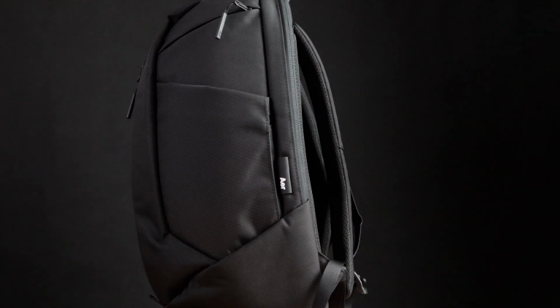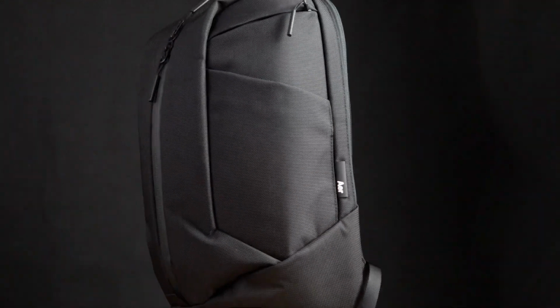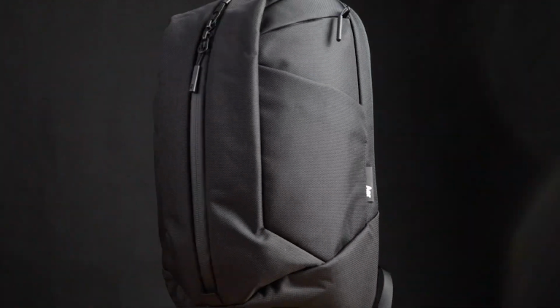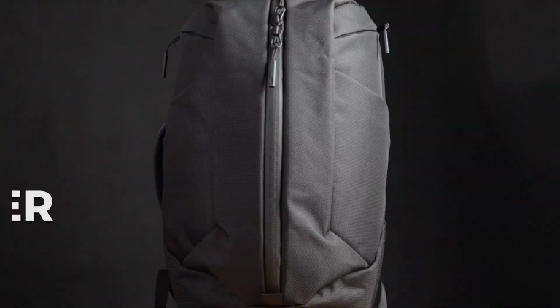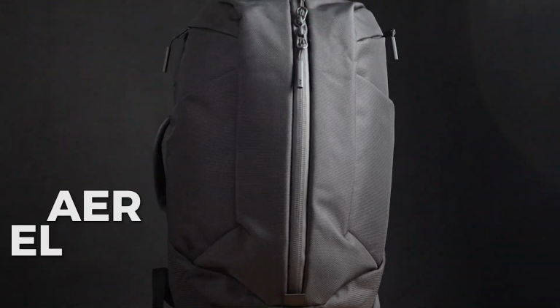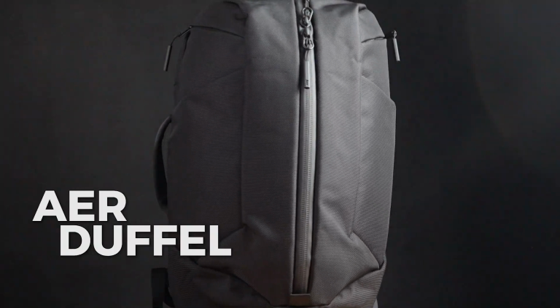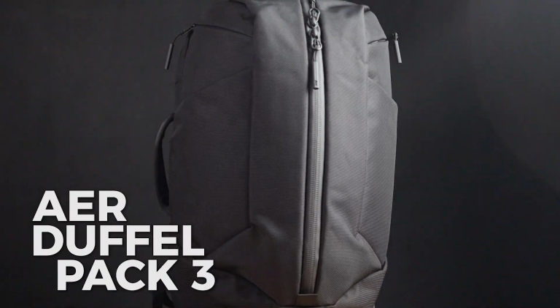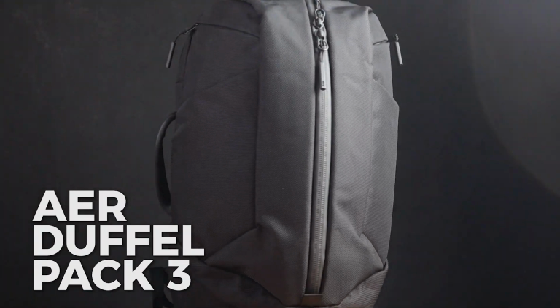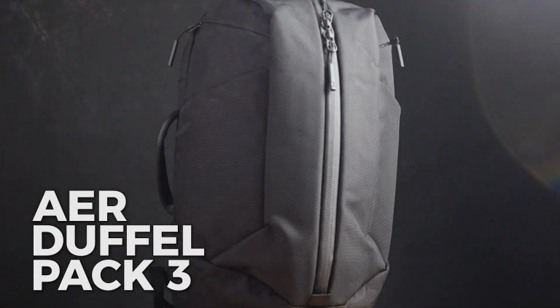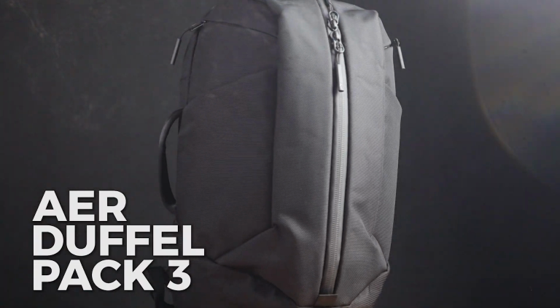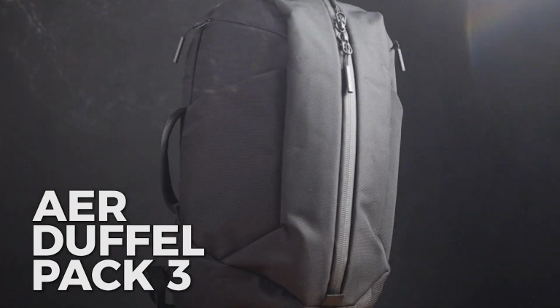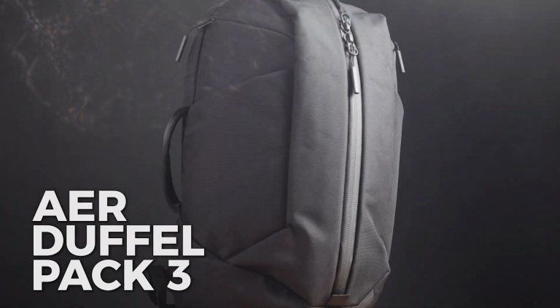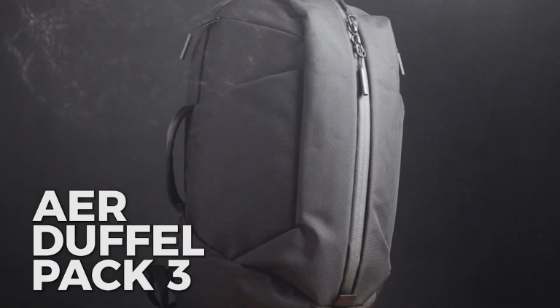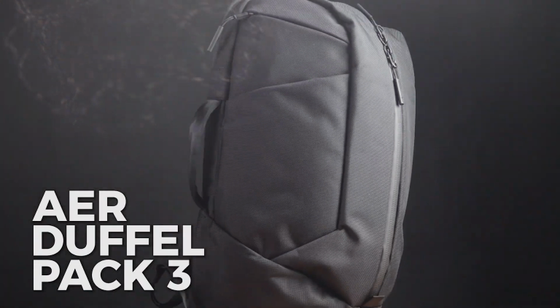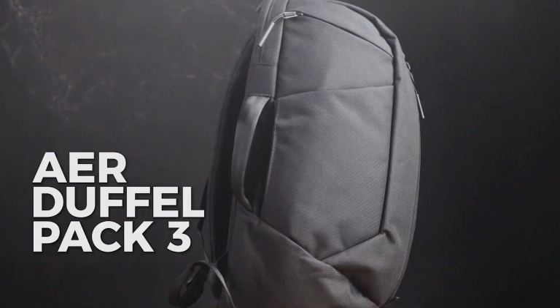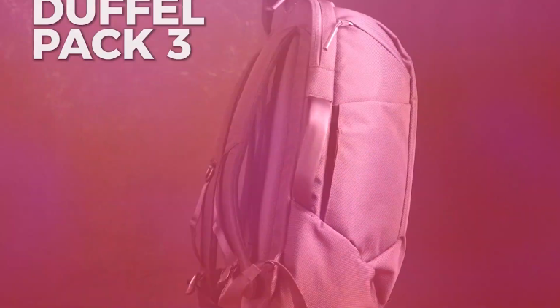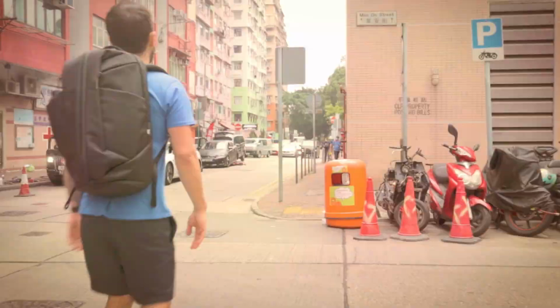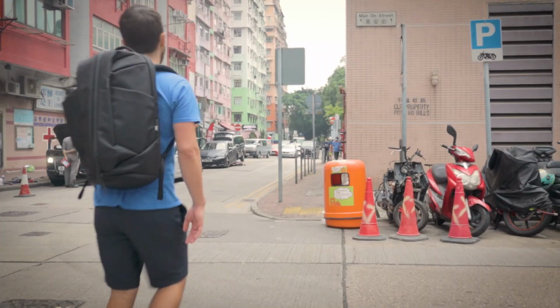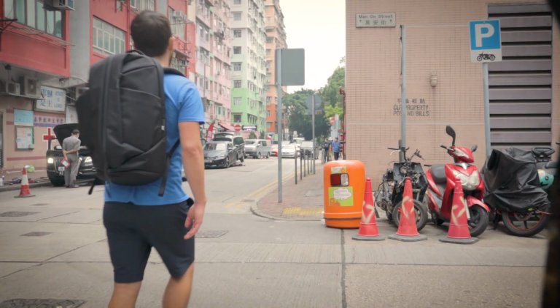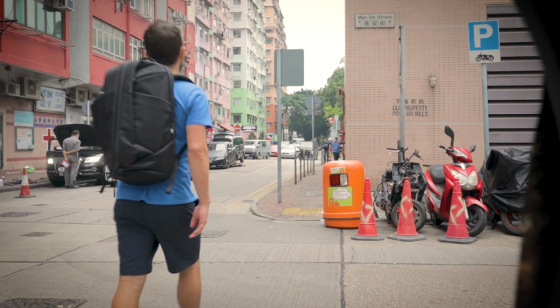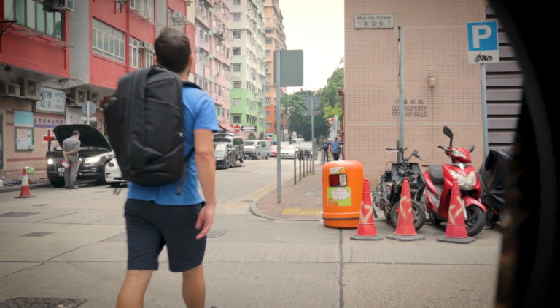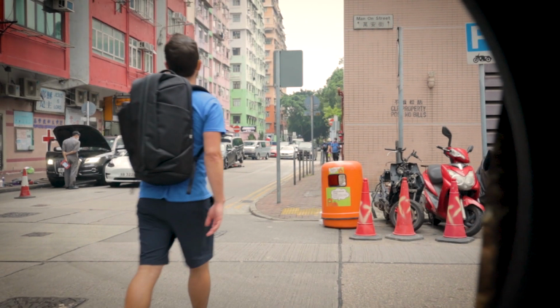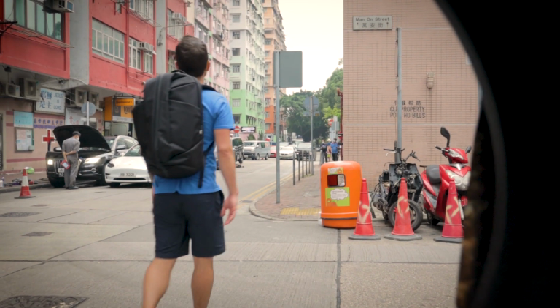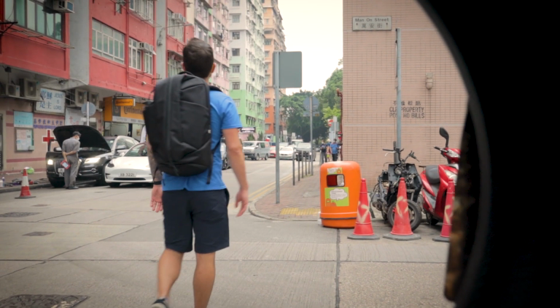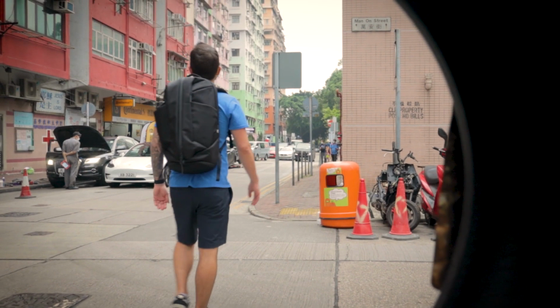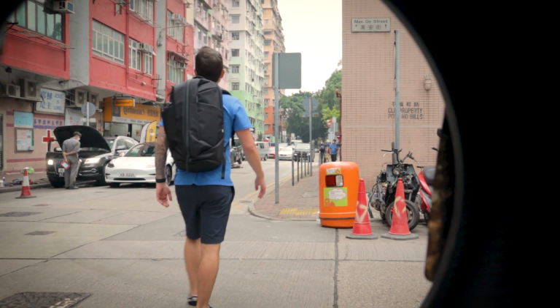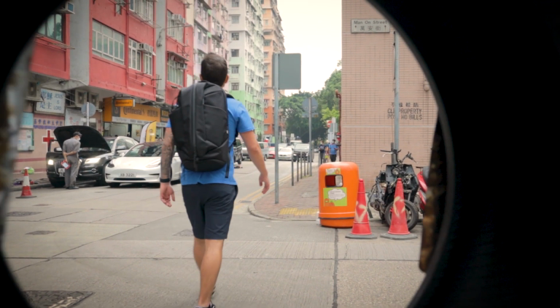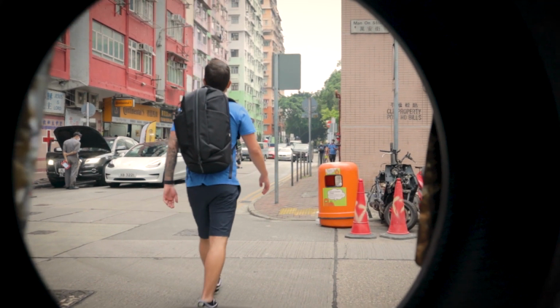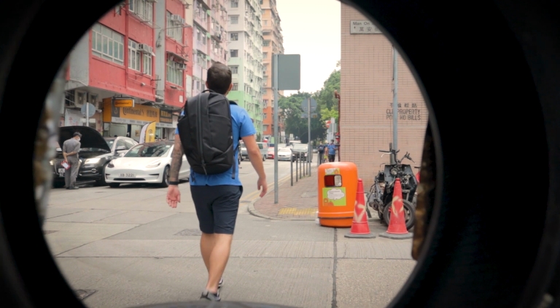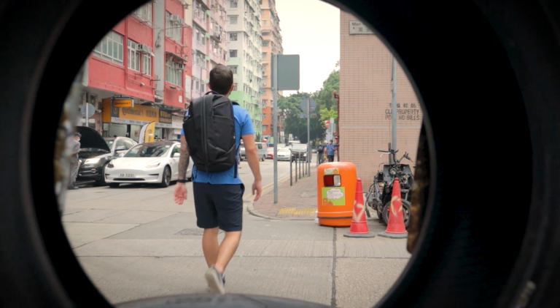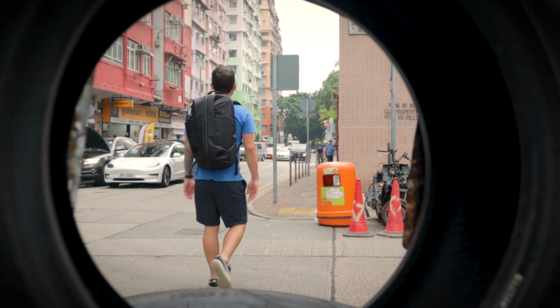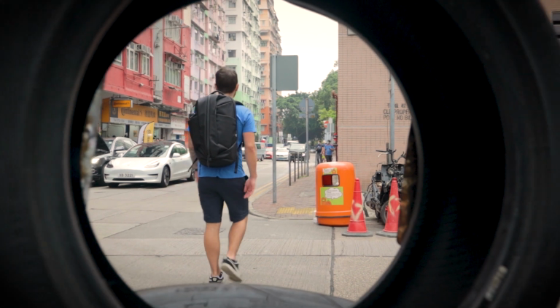Welcome to our Air Duffel Pack 3 review. It's a gym bag, it's a work bag — but is it your bag?